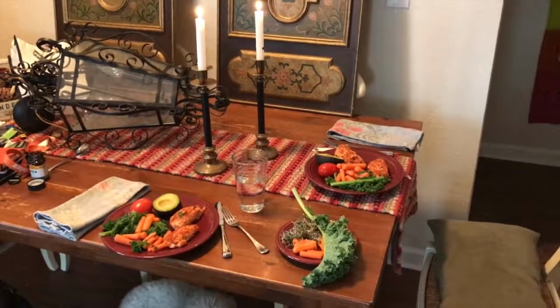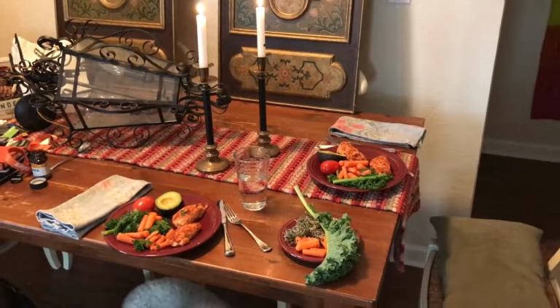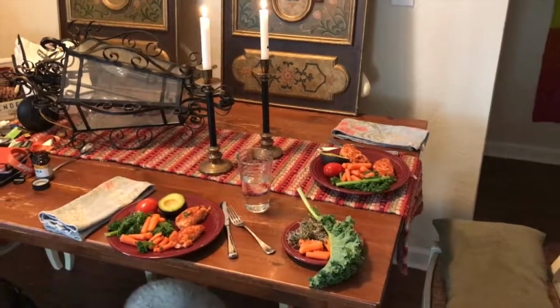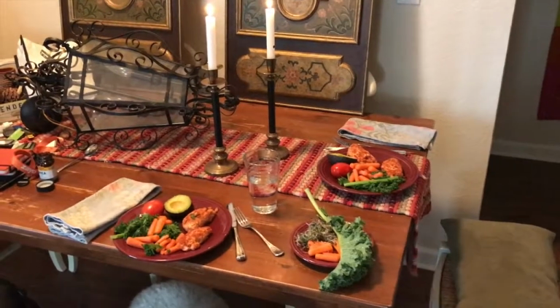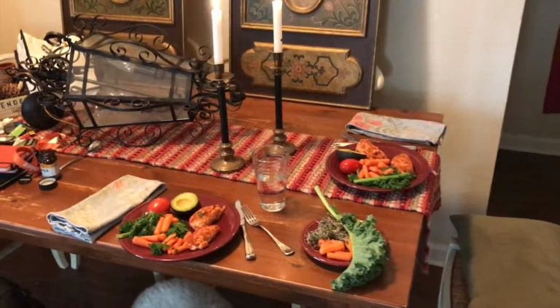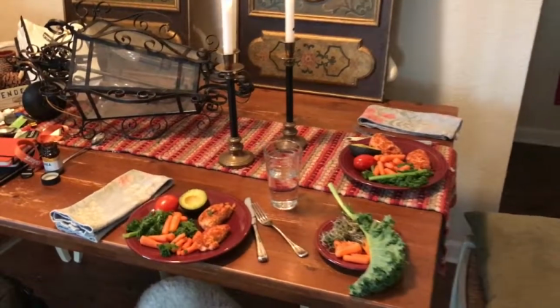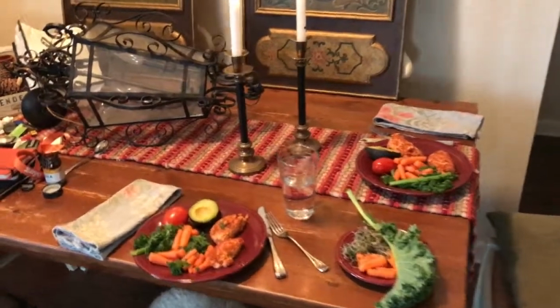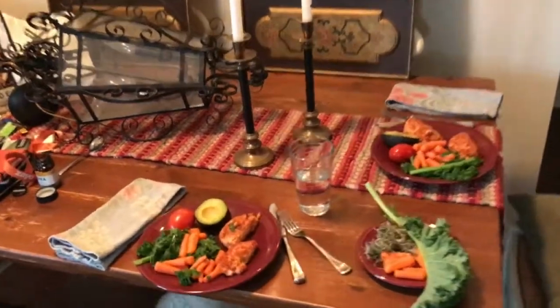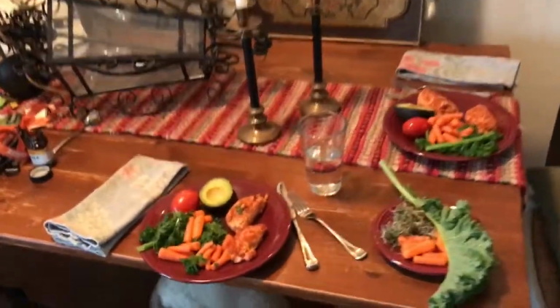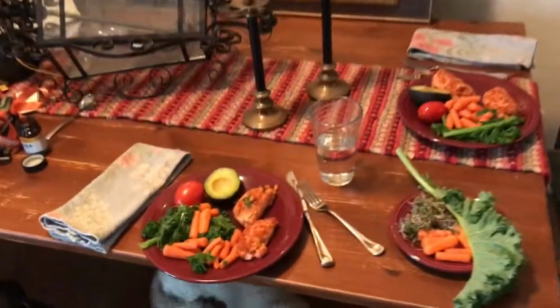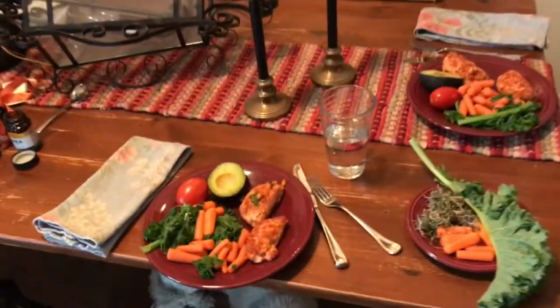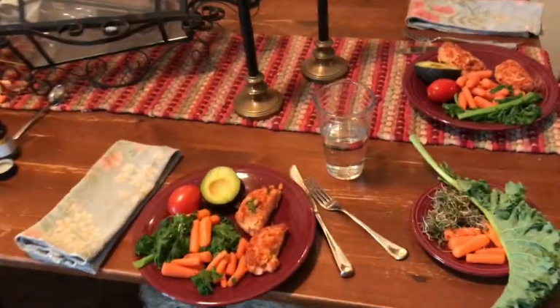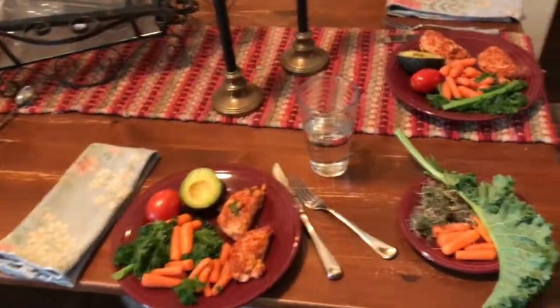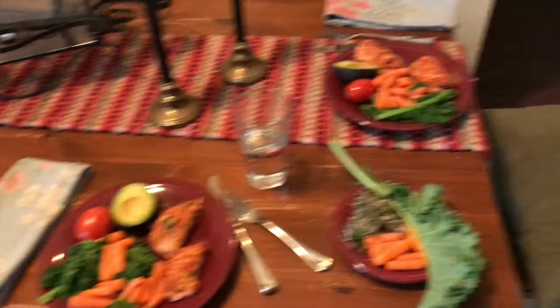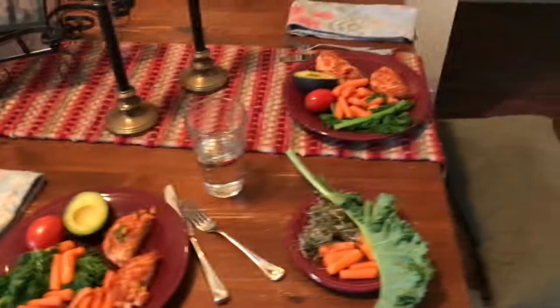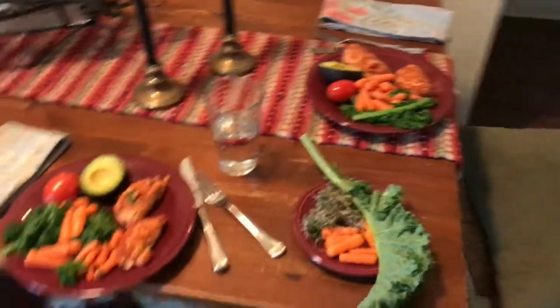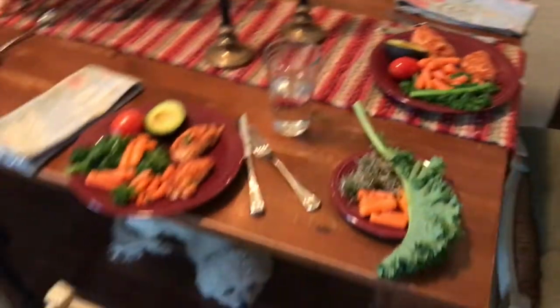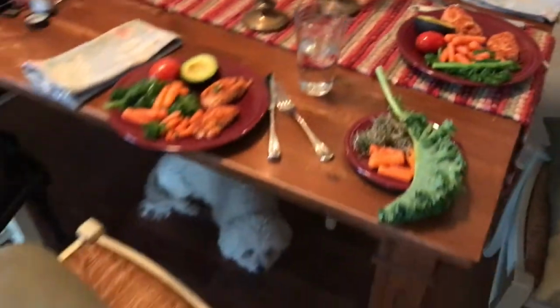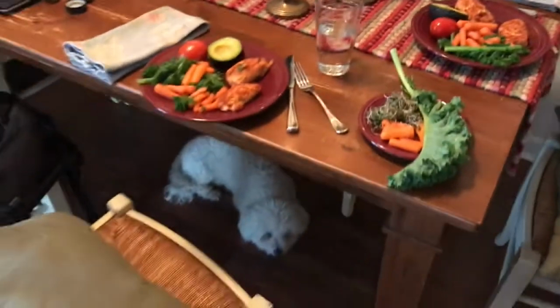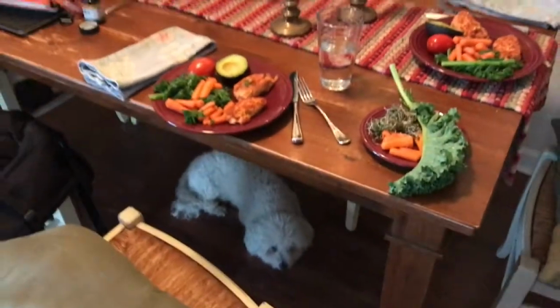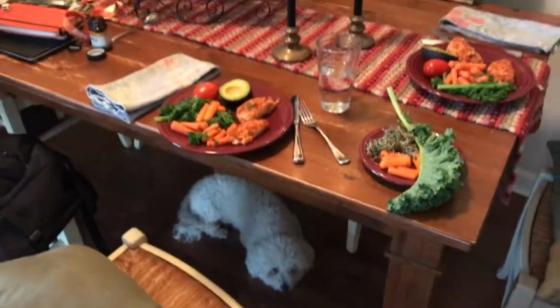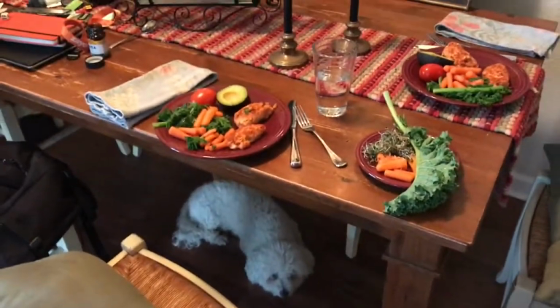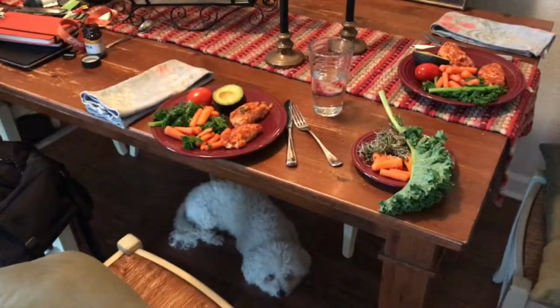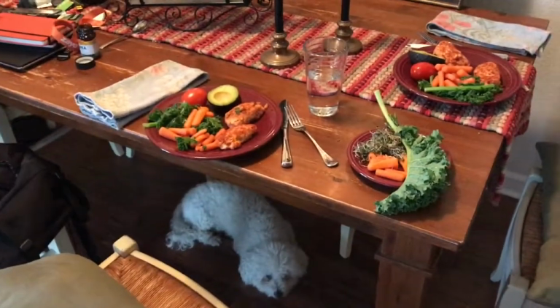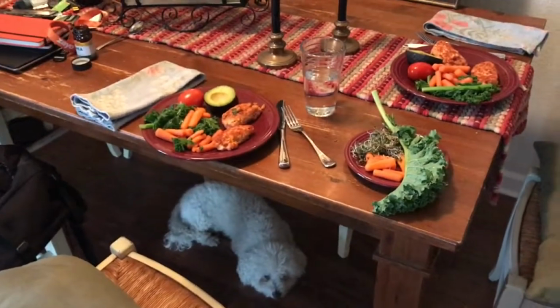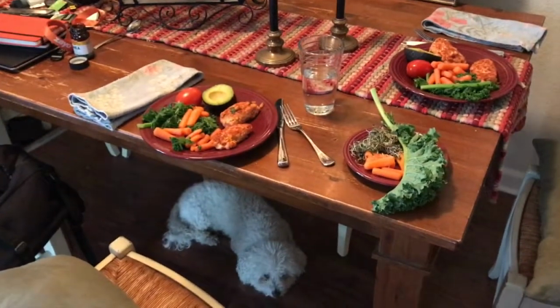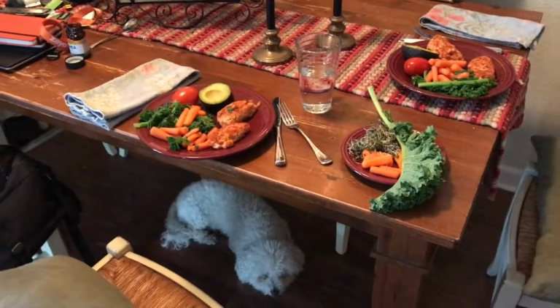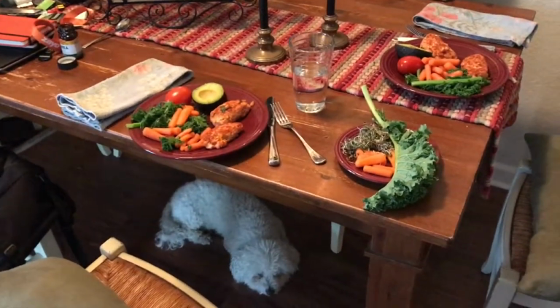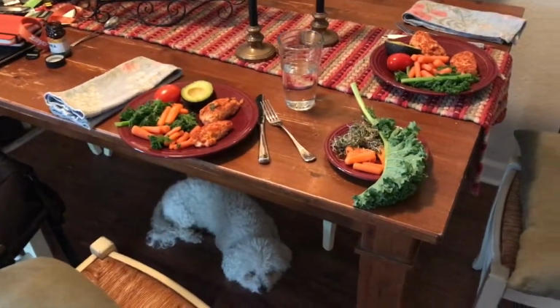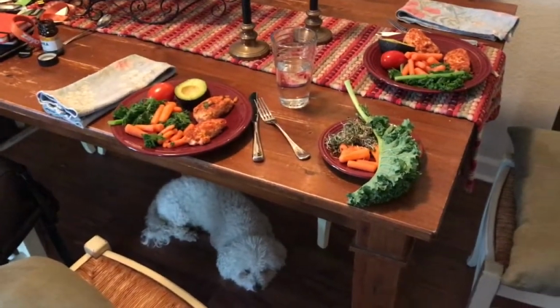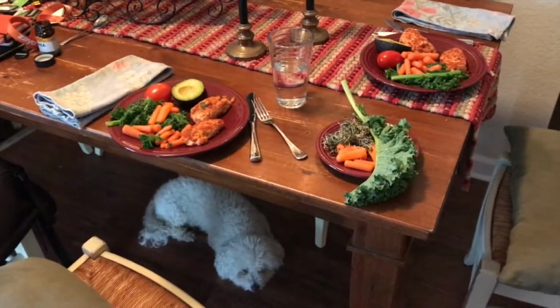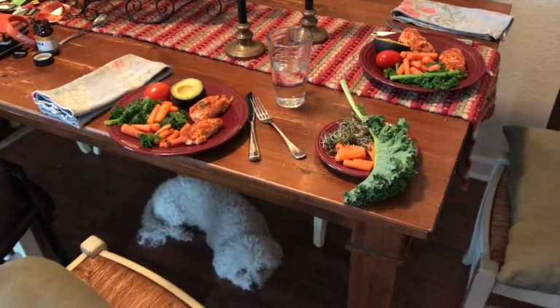Look at that — dinner ready to go. Kiki, that's our dinner!